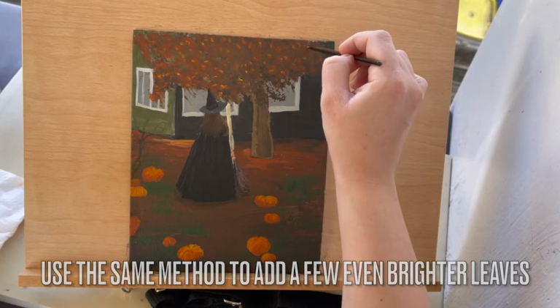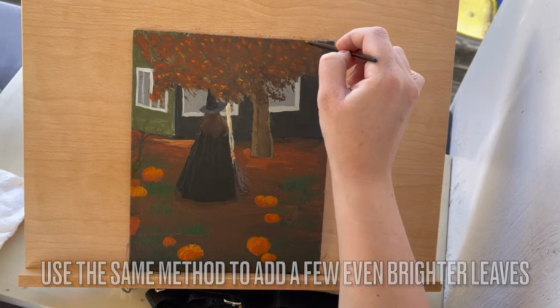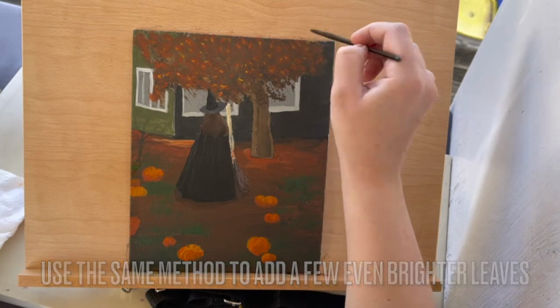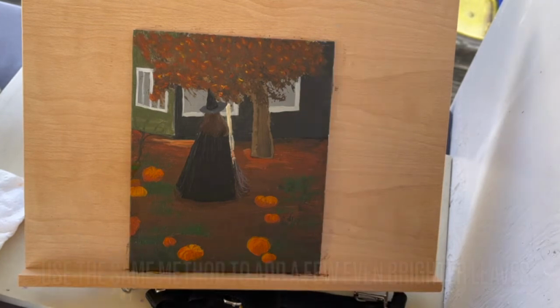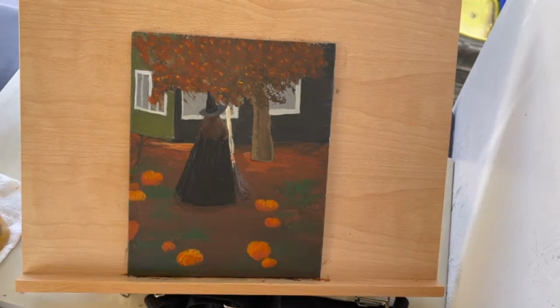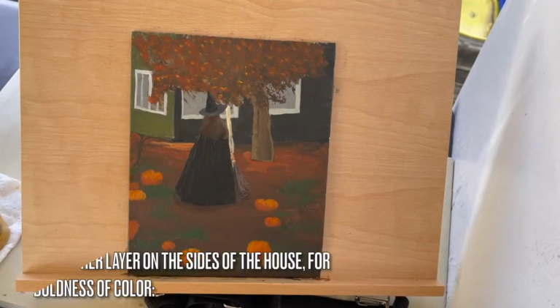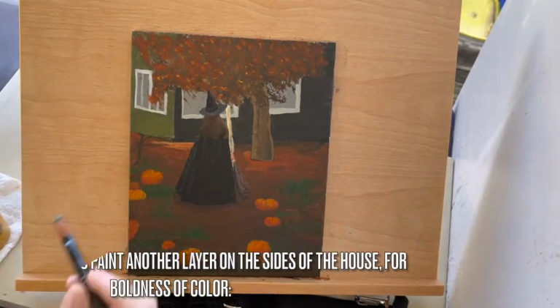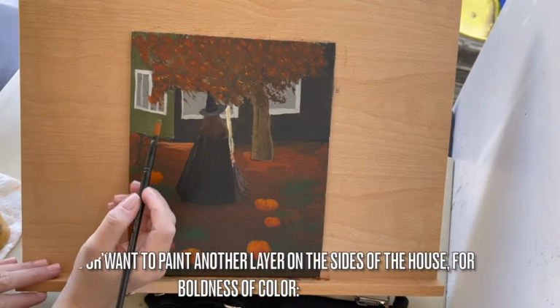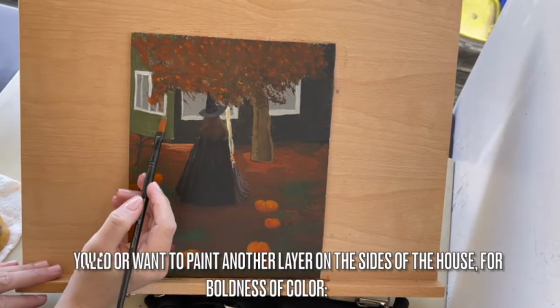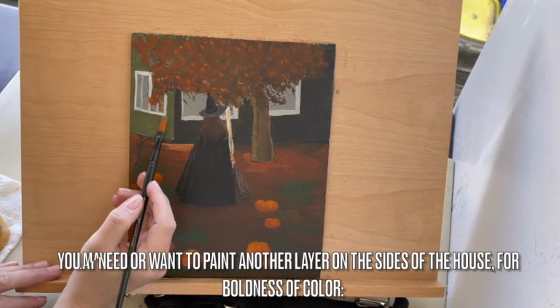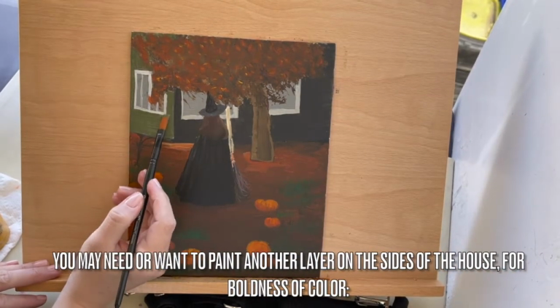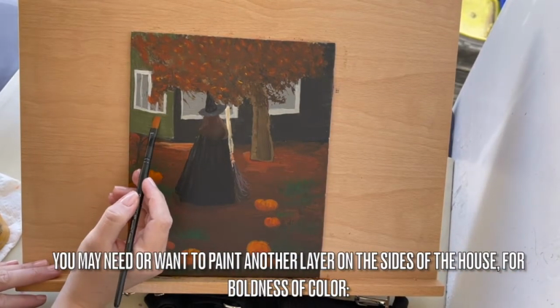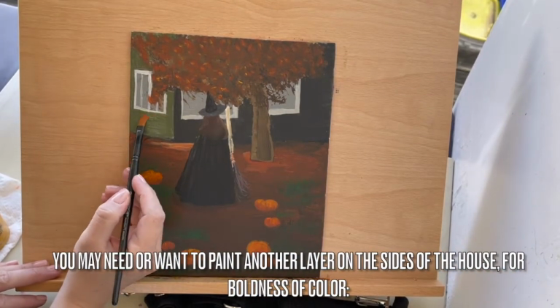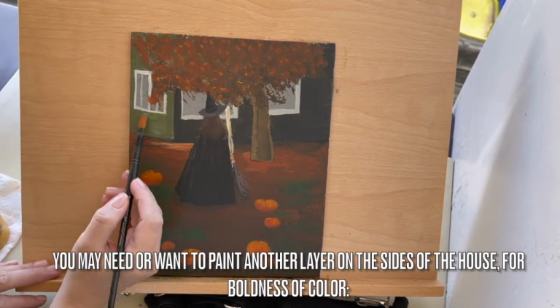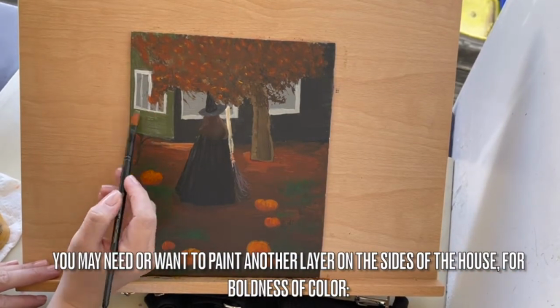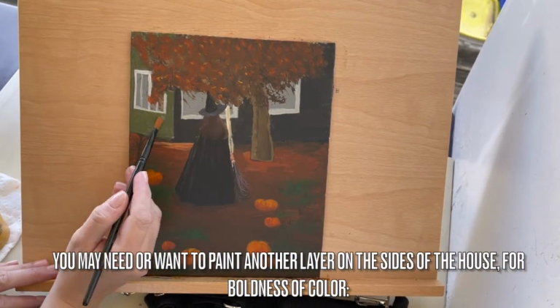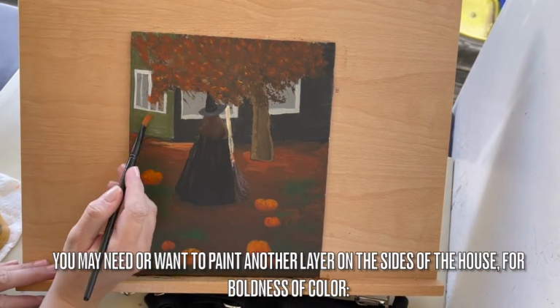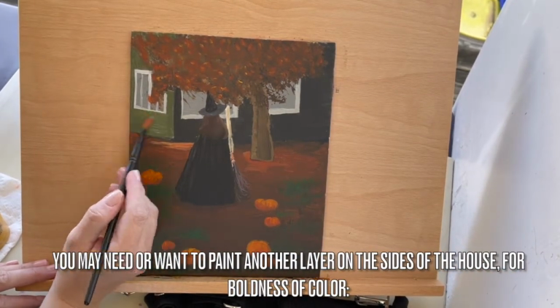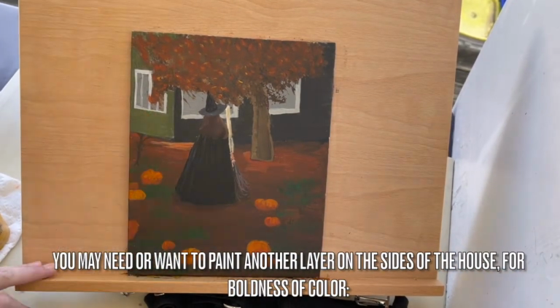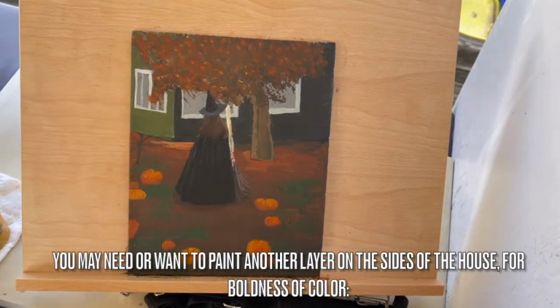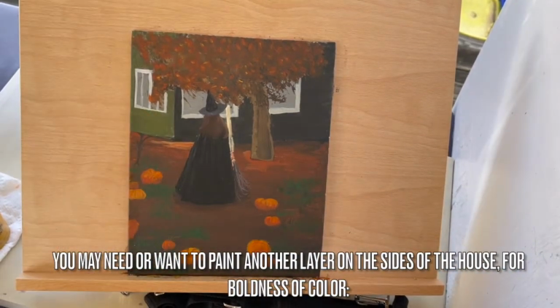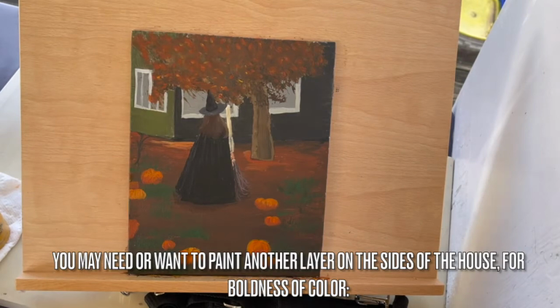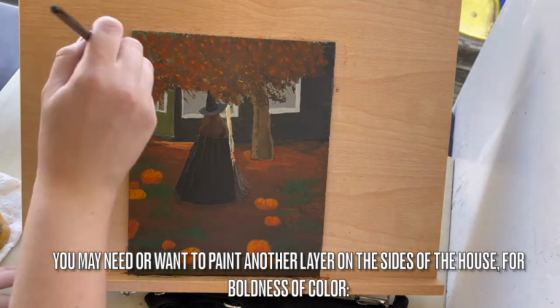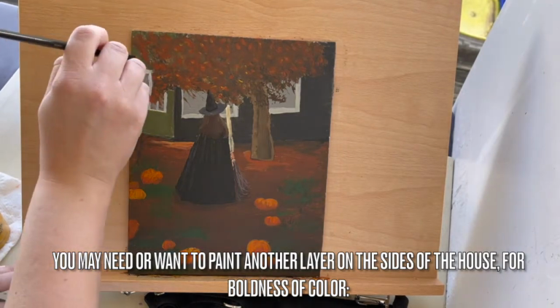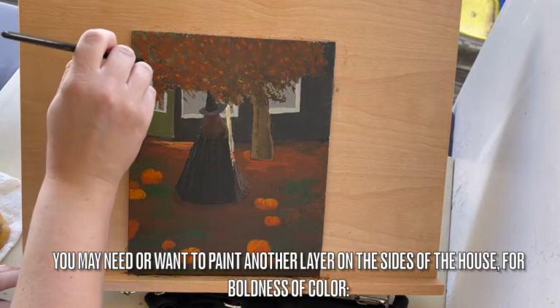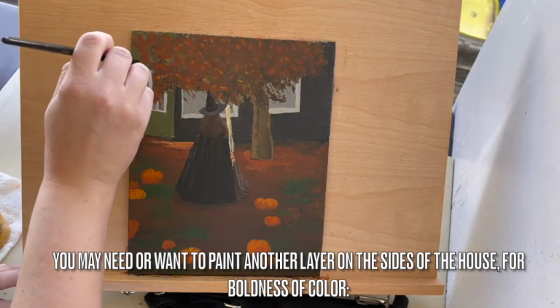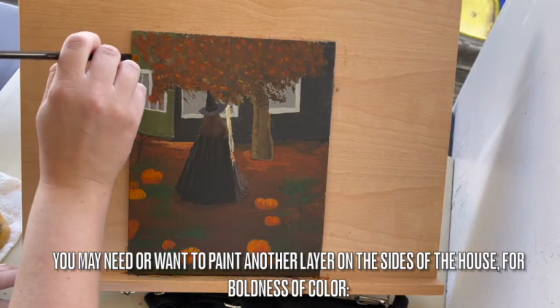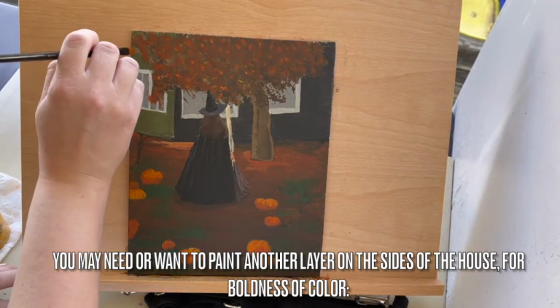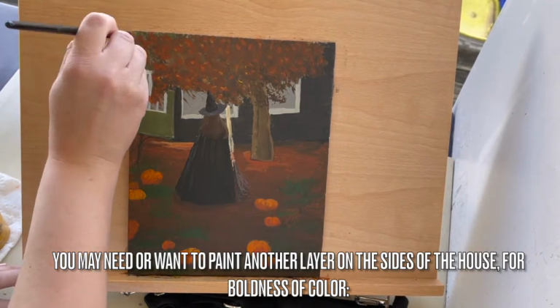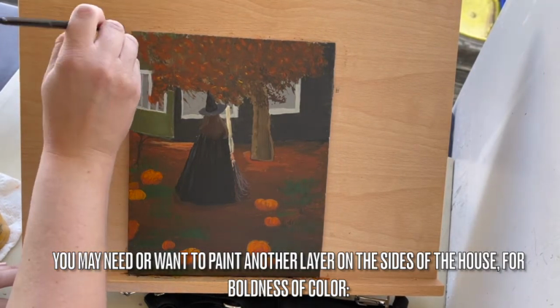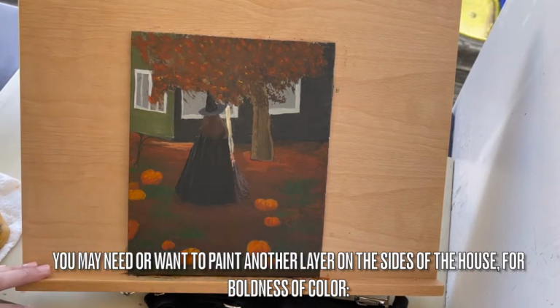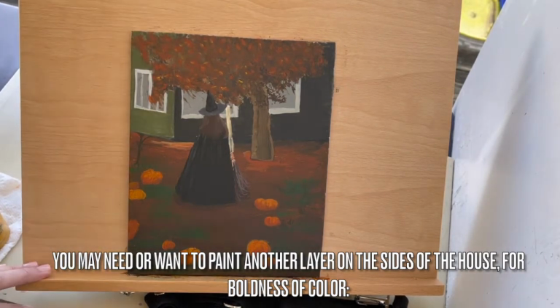Depending on your preferences, you may need or want to paint another layer on the sides of the house for boldness of color.